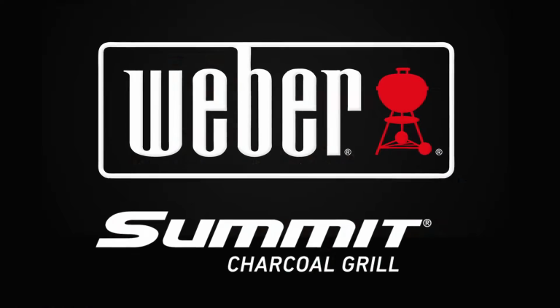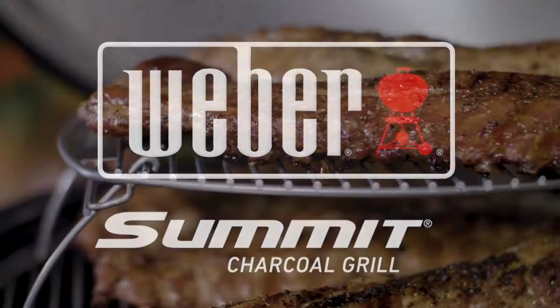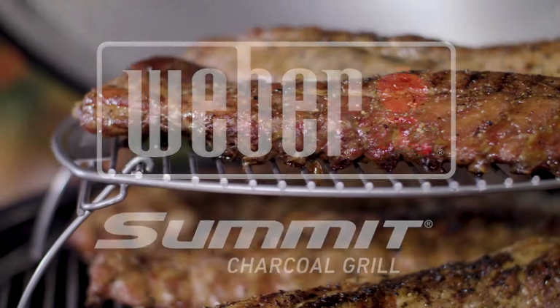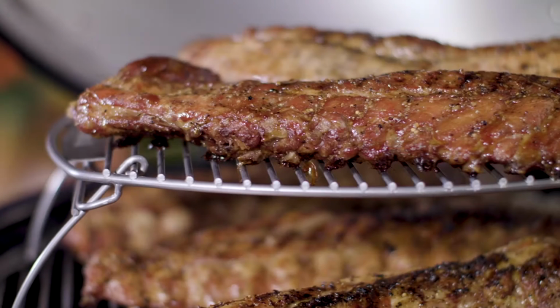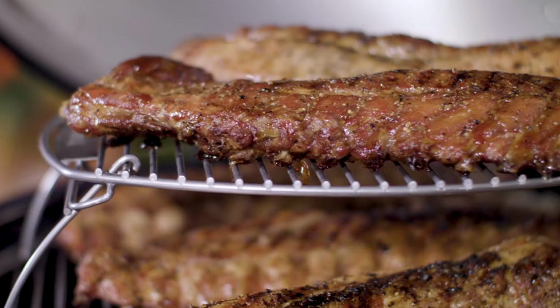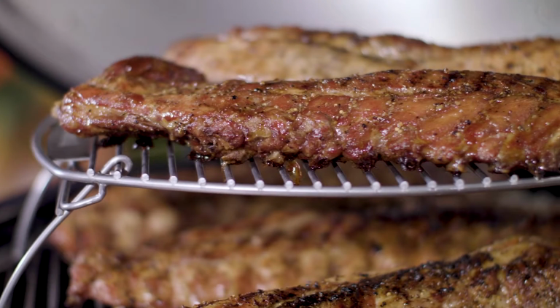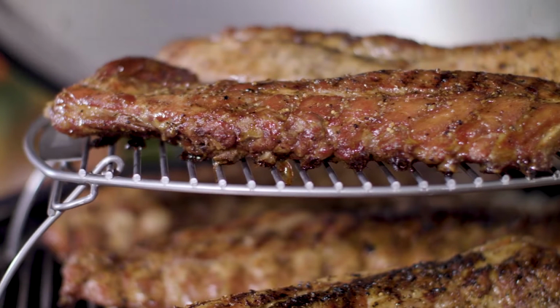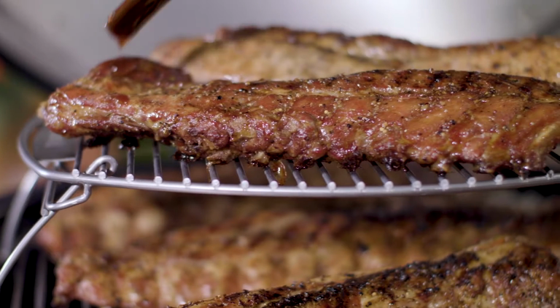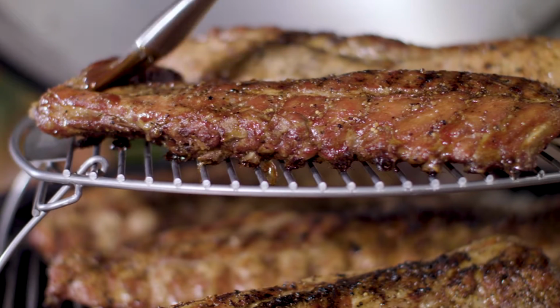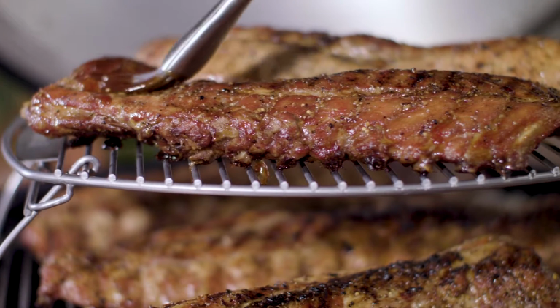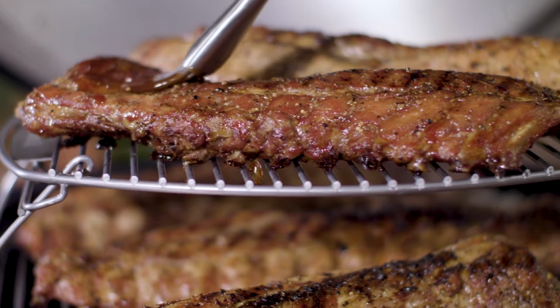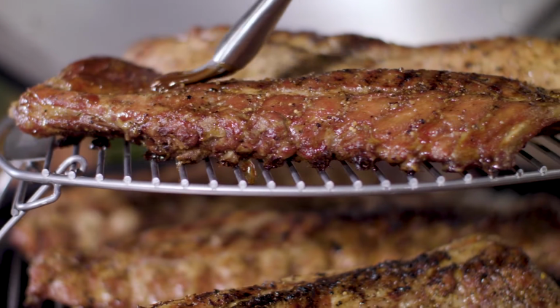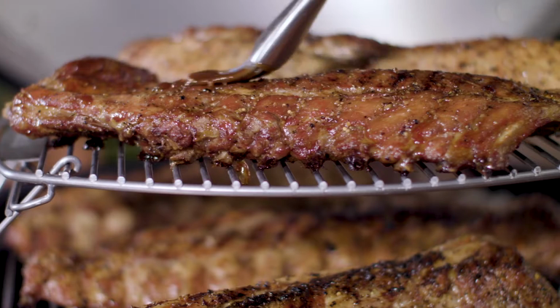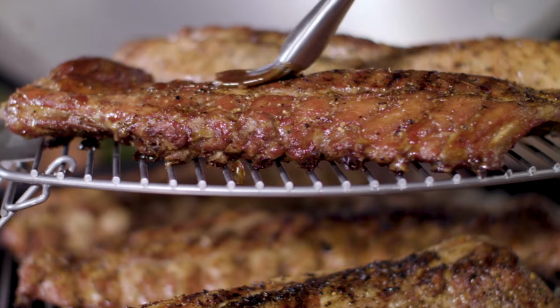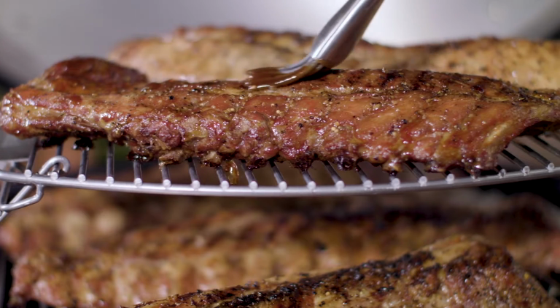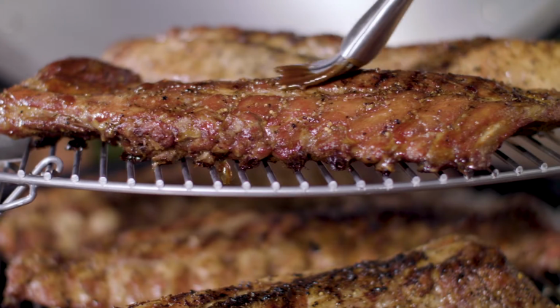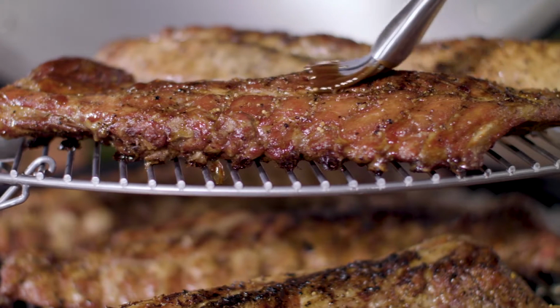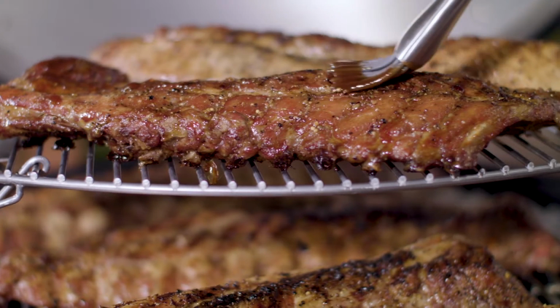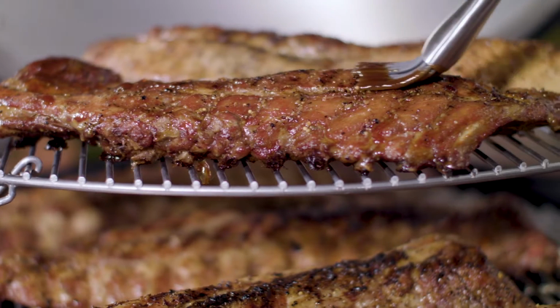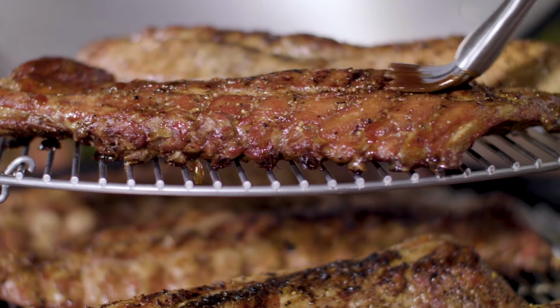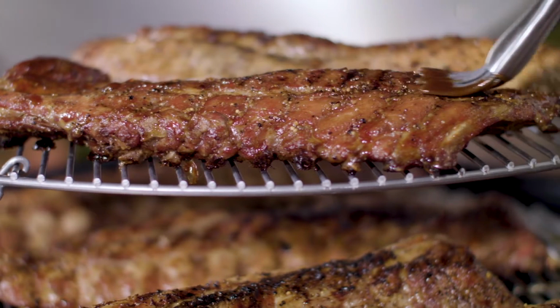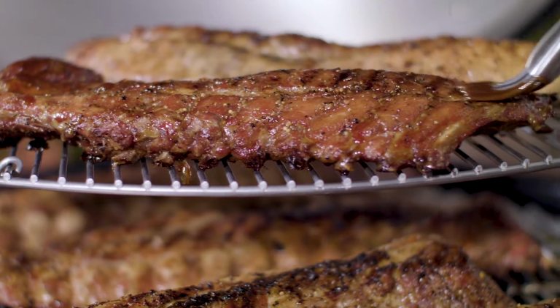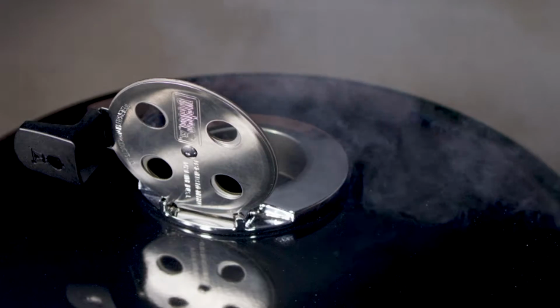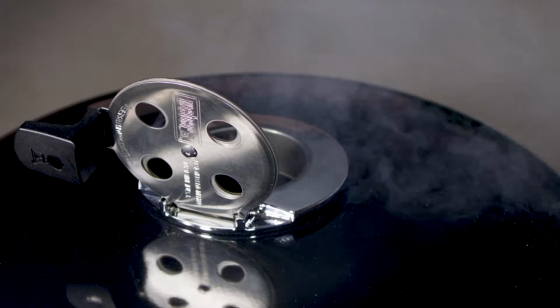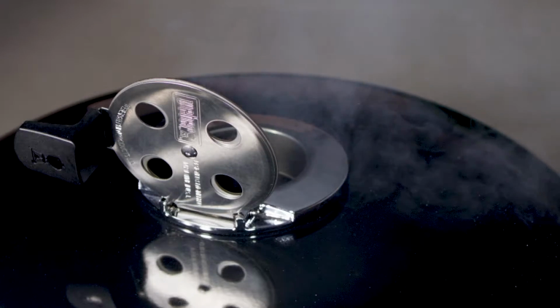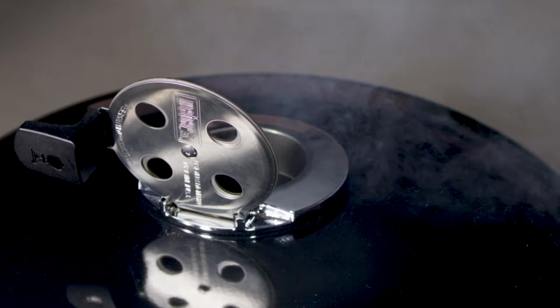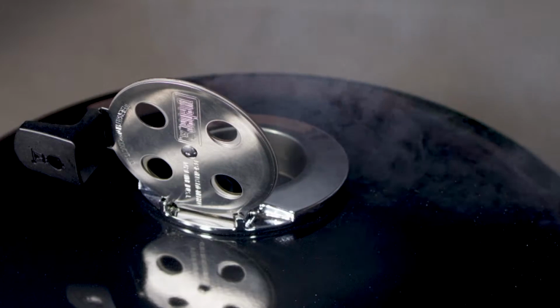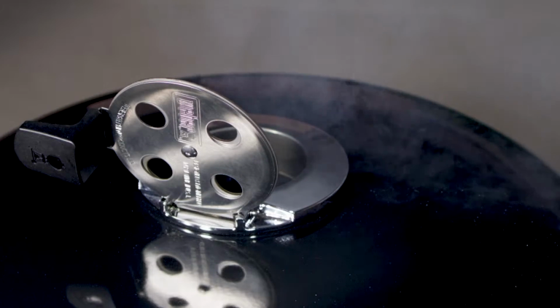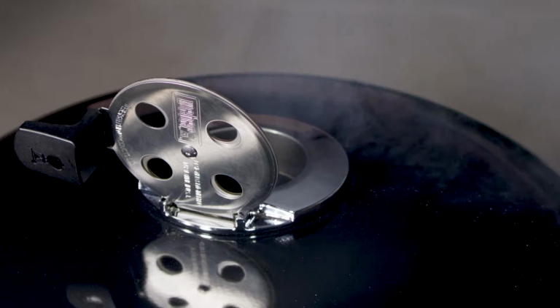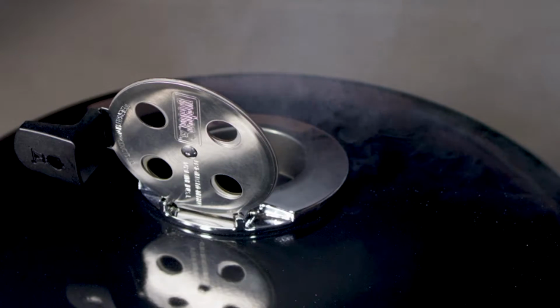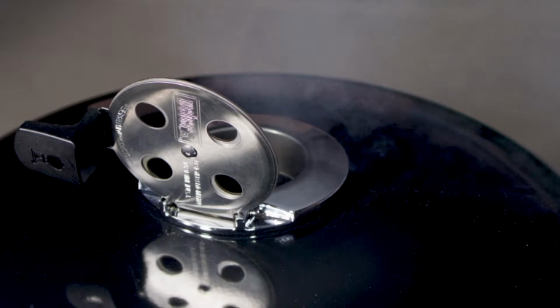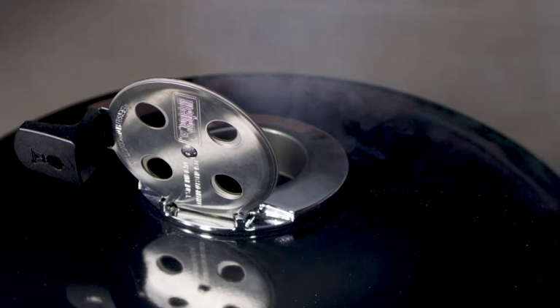Whether it's ribs, brisket, pork shoulder, or salmon, smoking has never been easier.